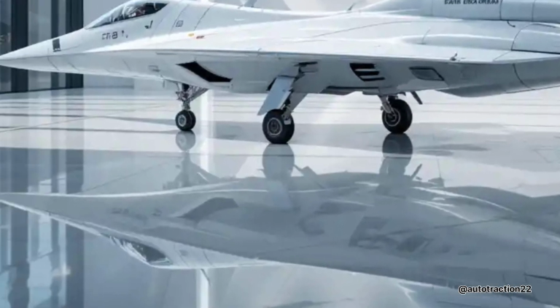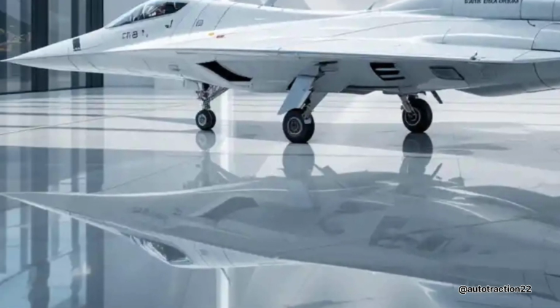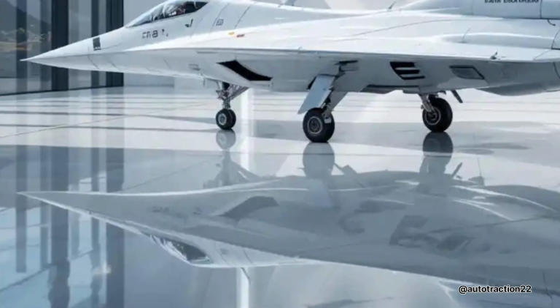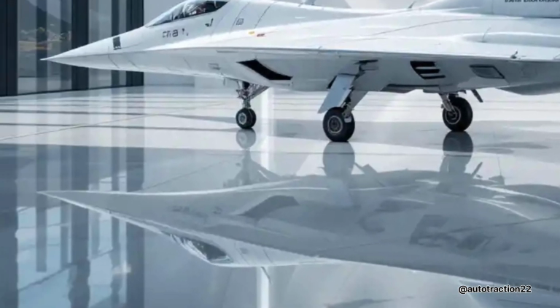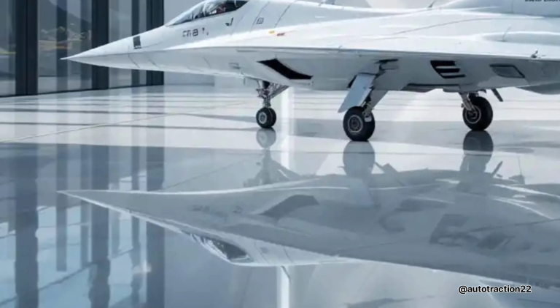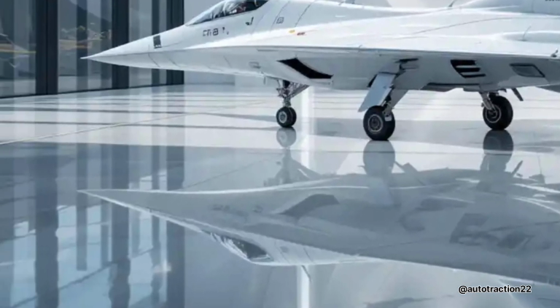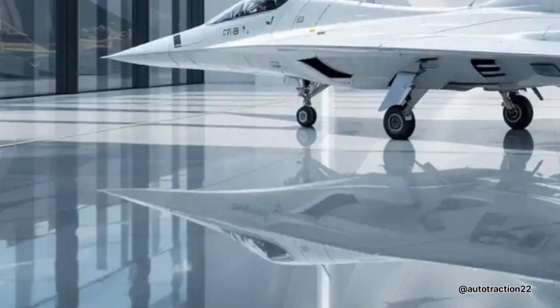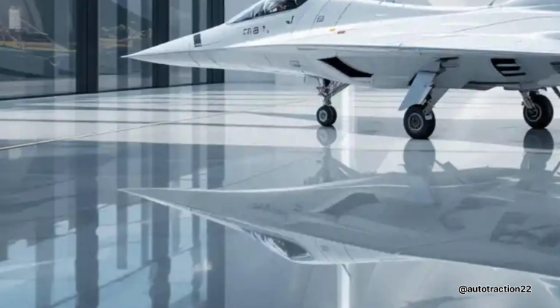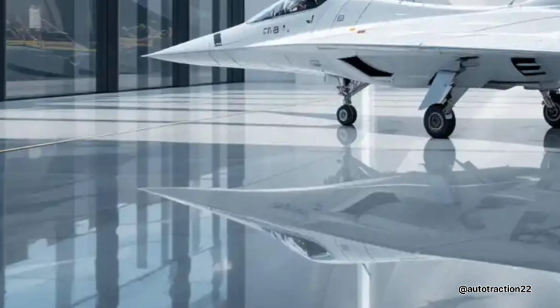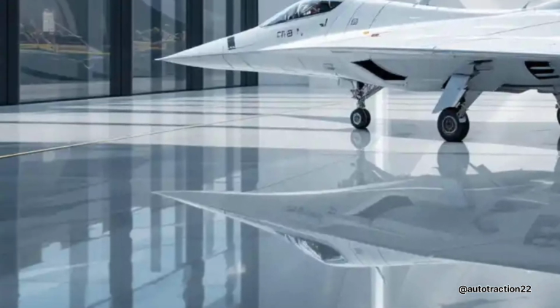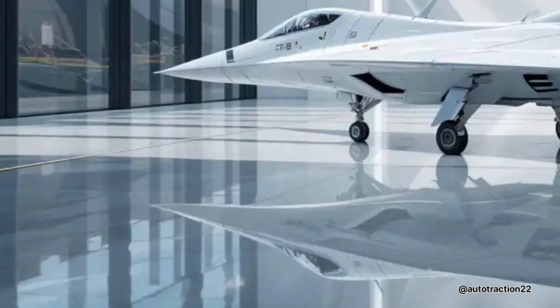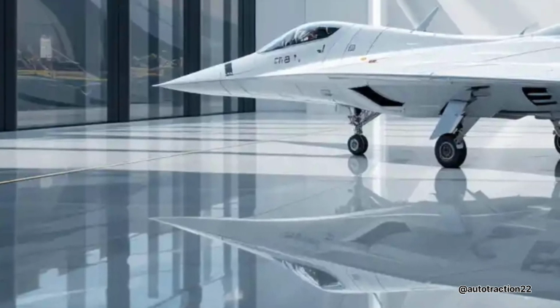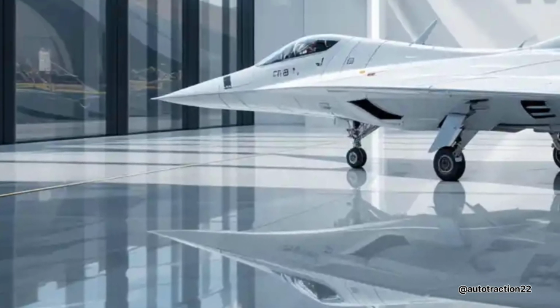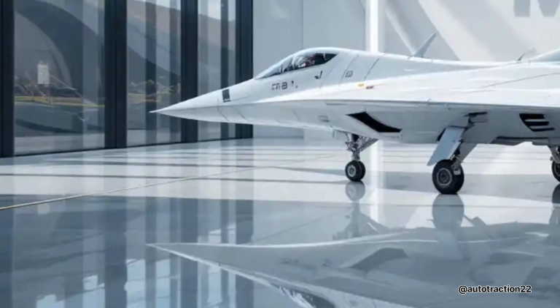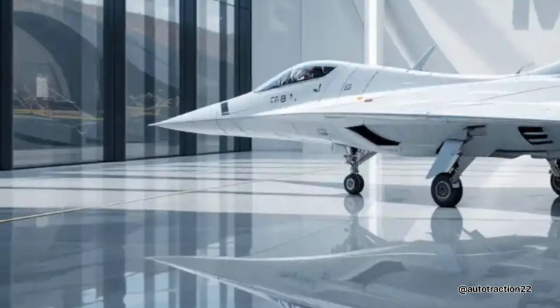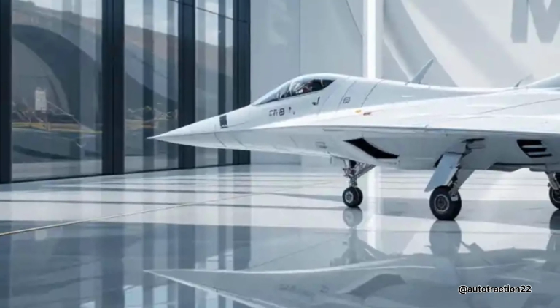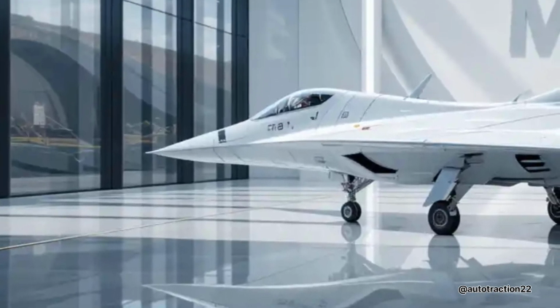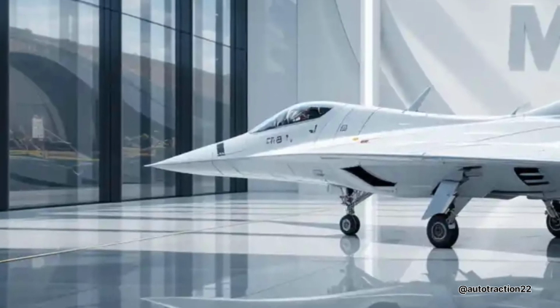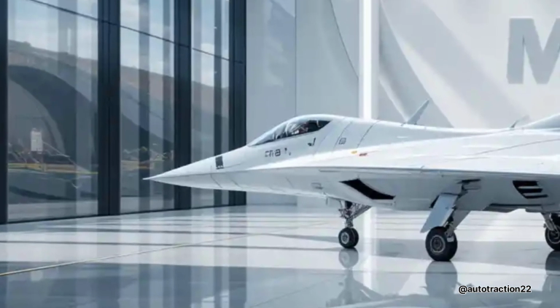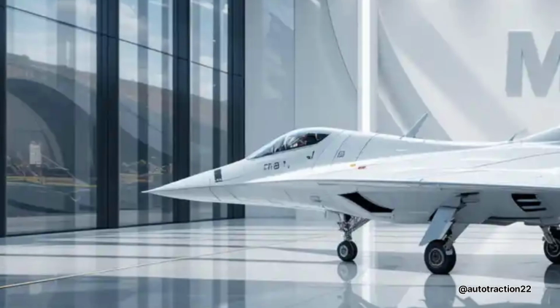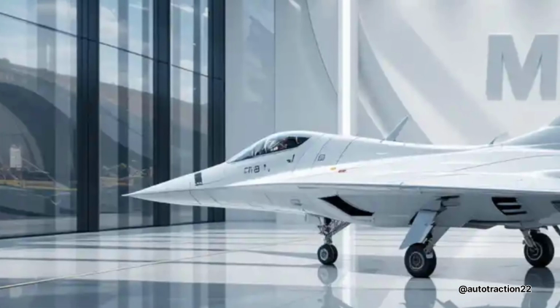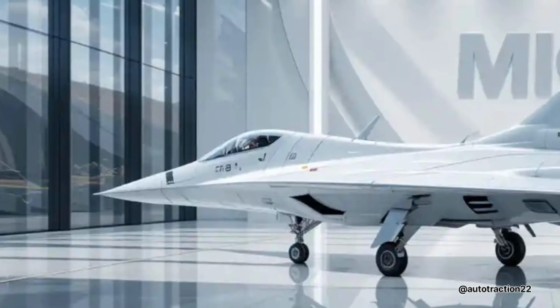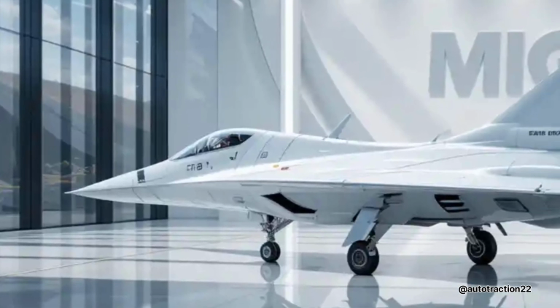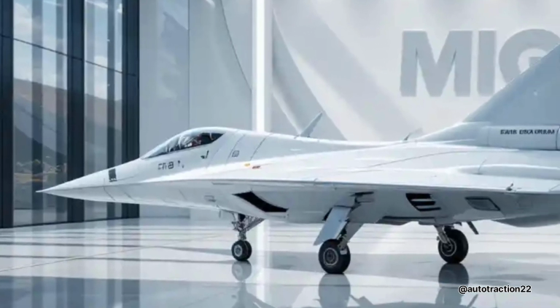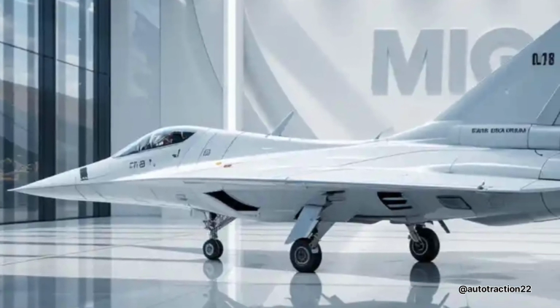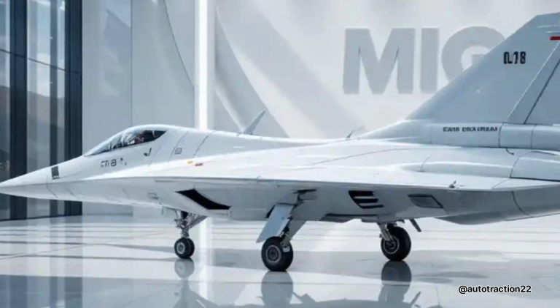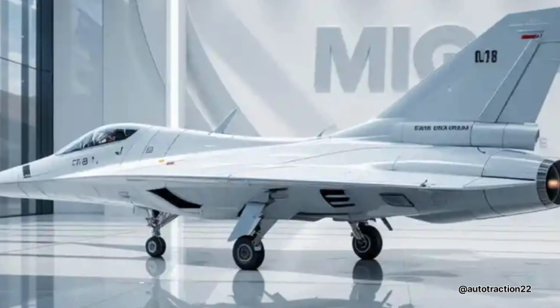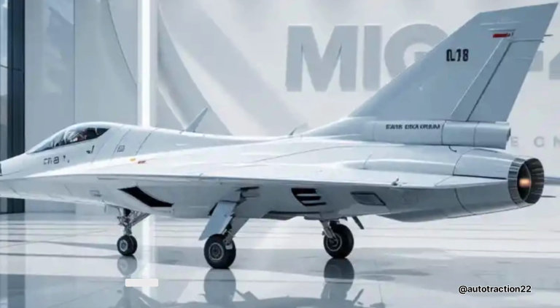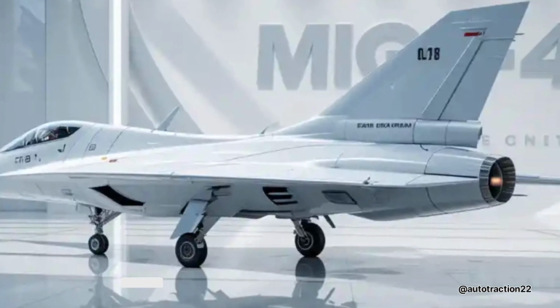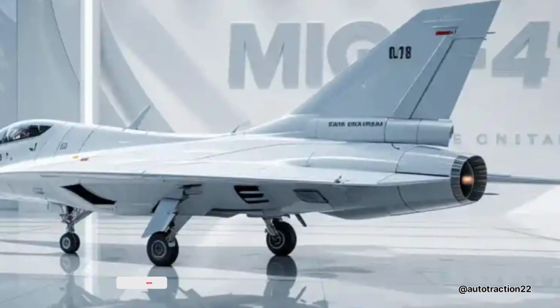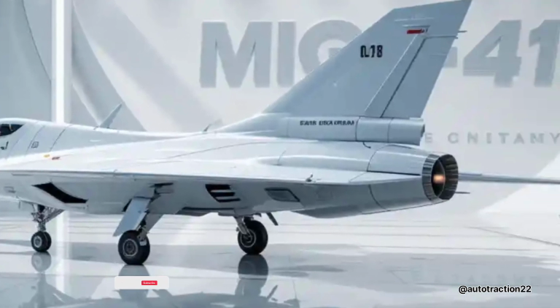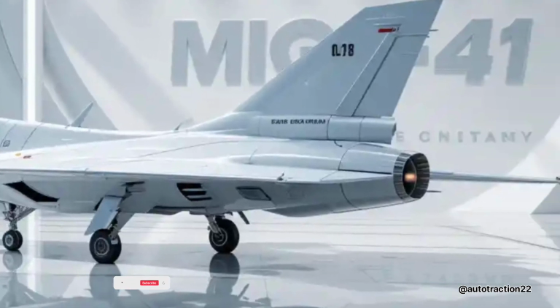For more next-gen fighter breakdowns and military aviation reviews, stay tuned right here!